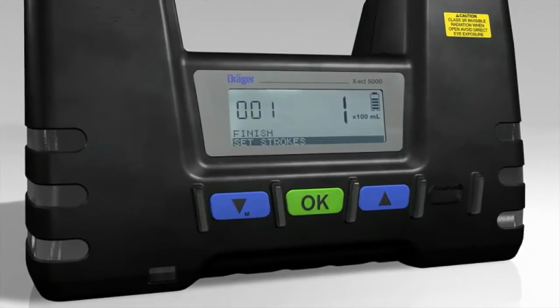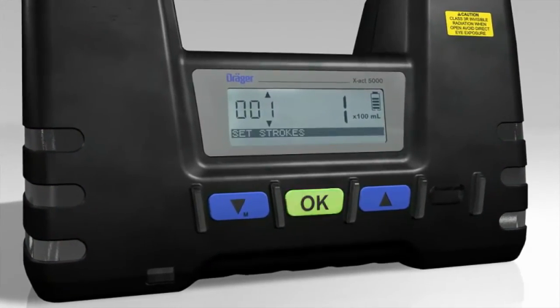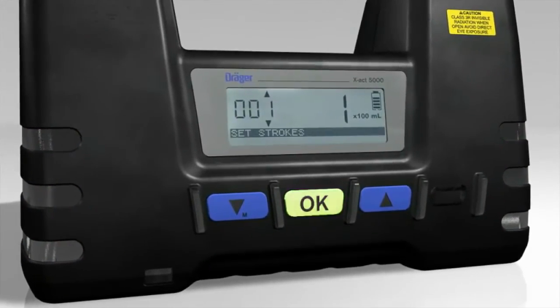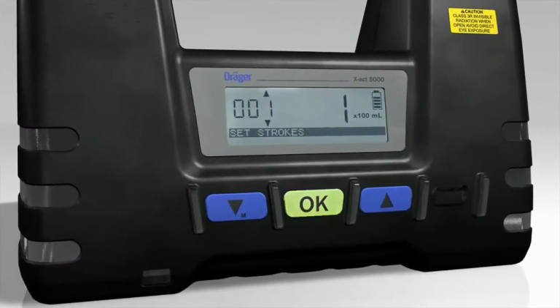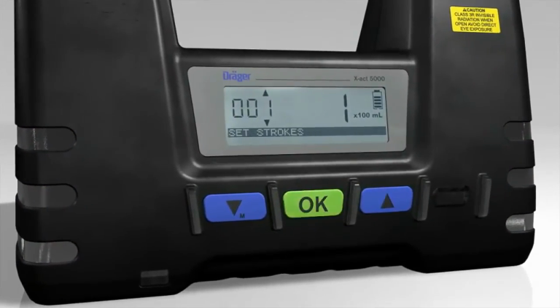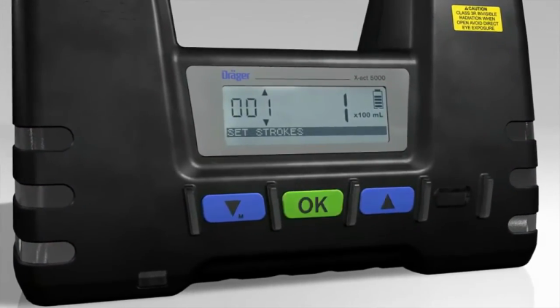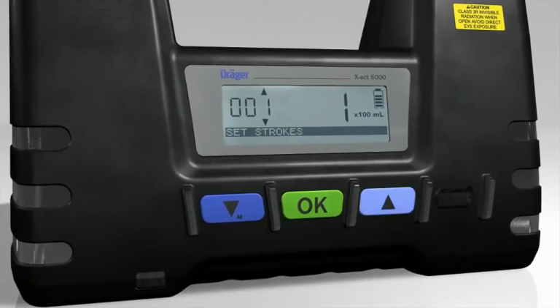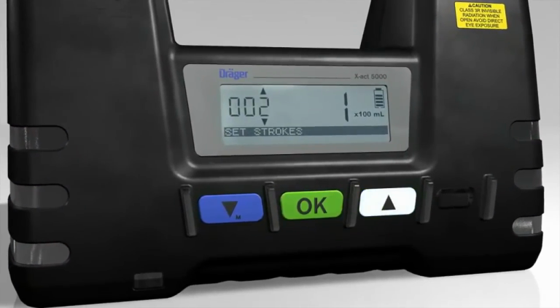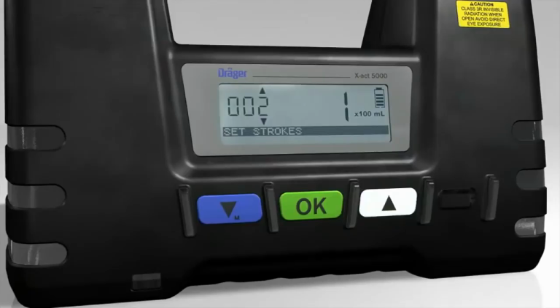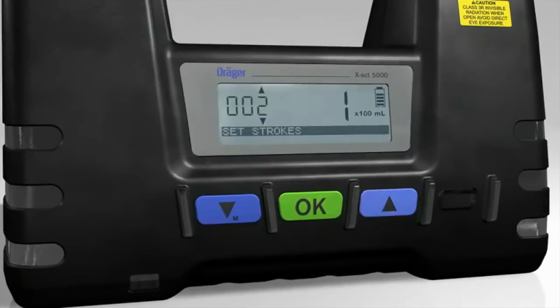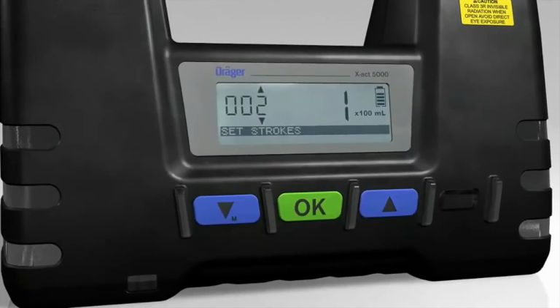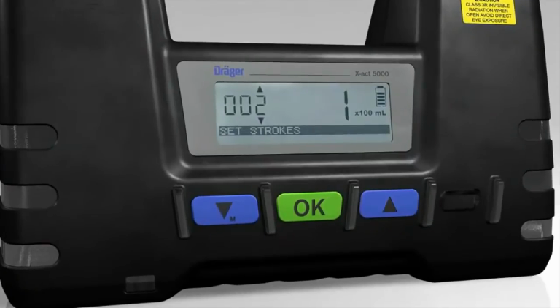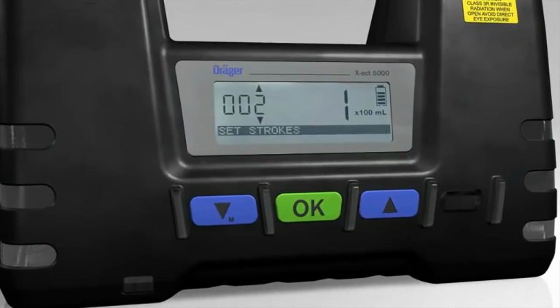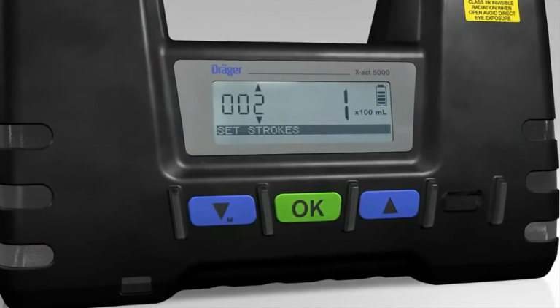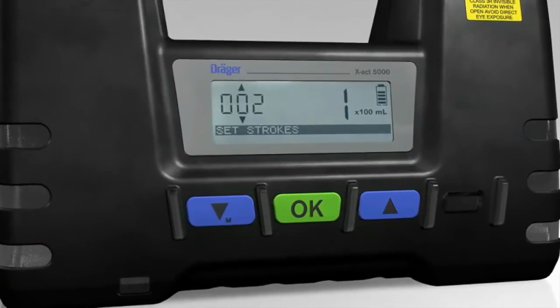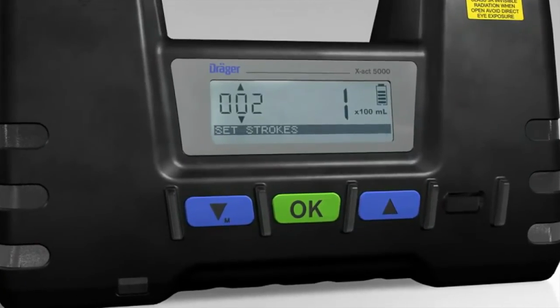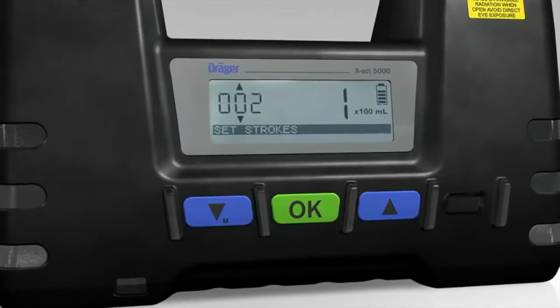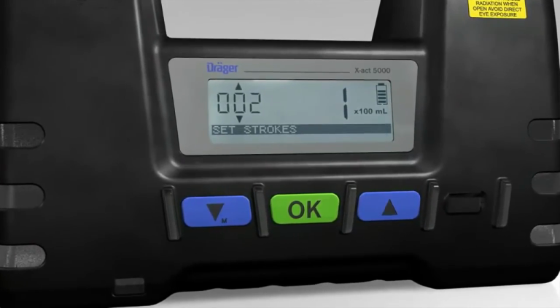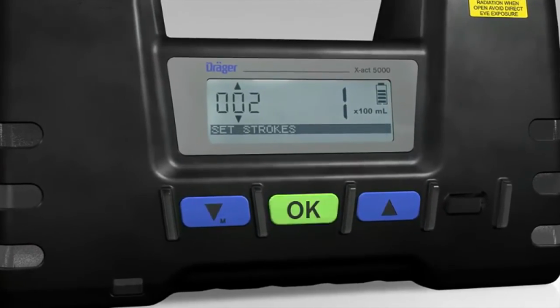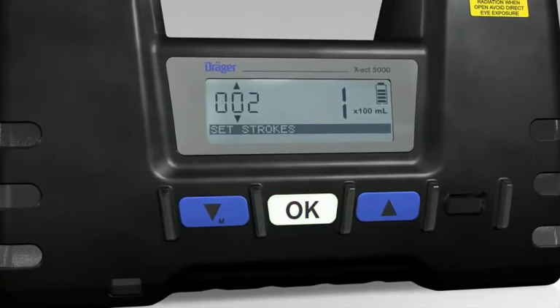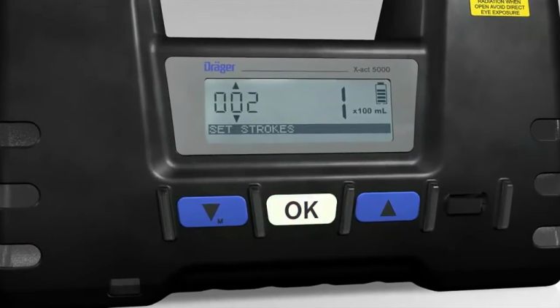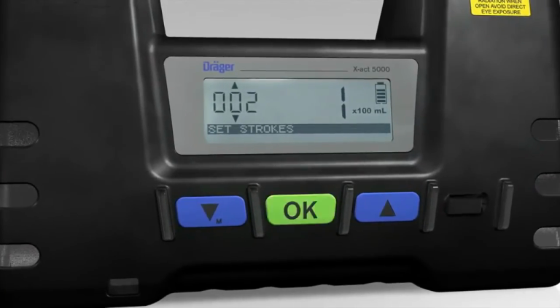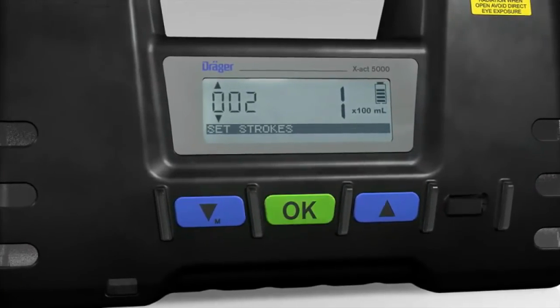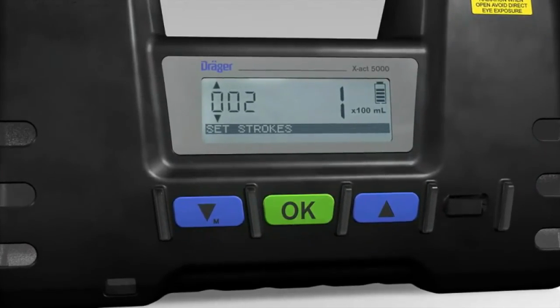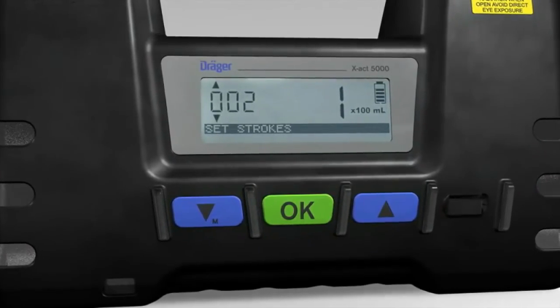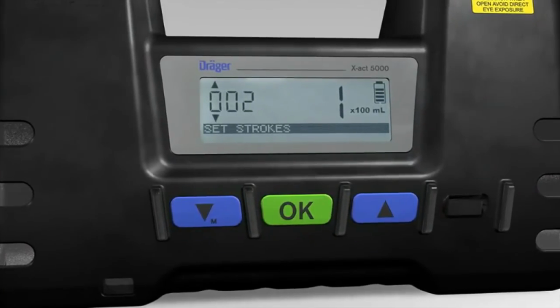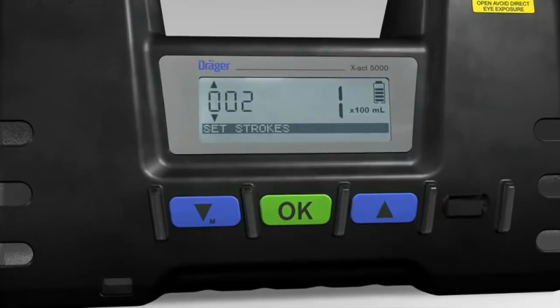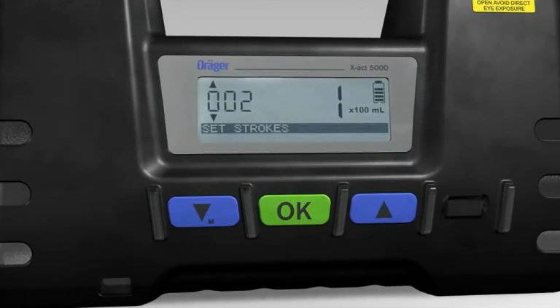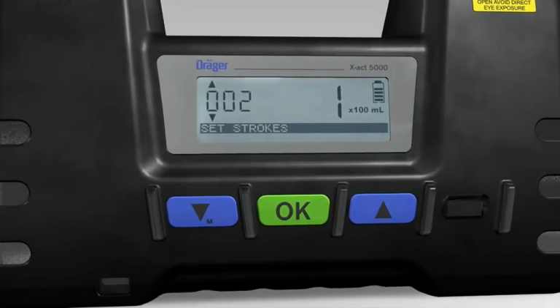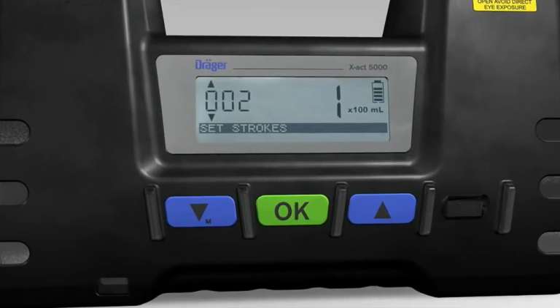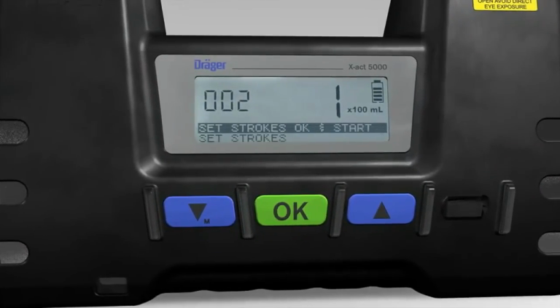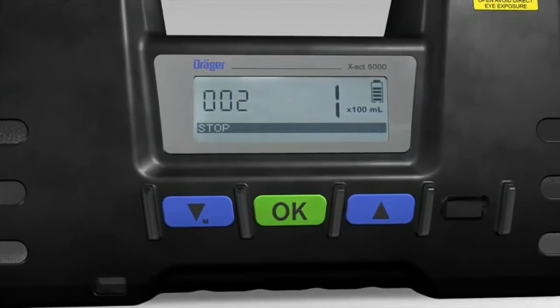To continue, change the number of strokes manually and then press the OK button to start measurement.